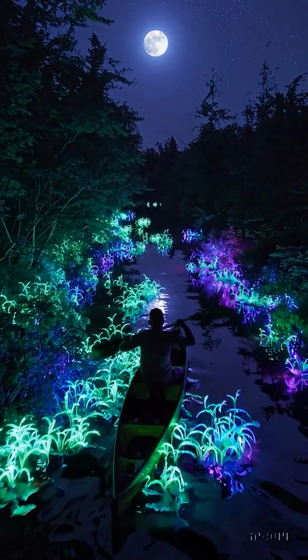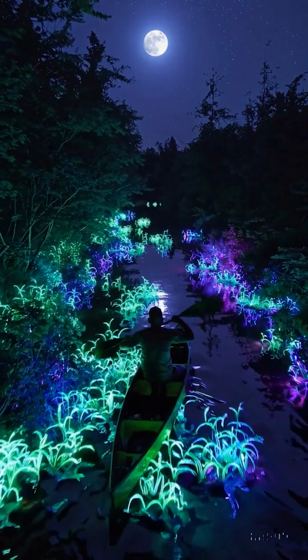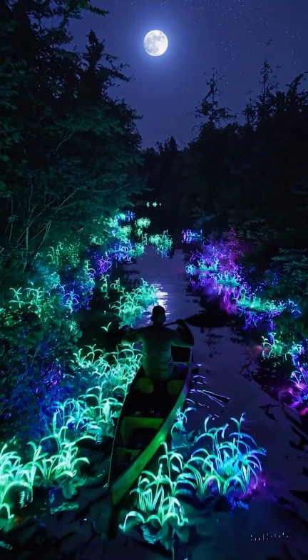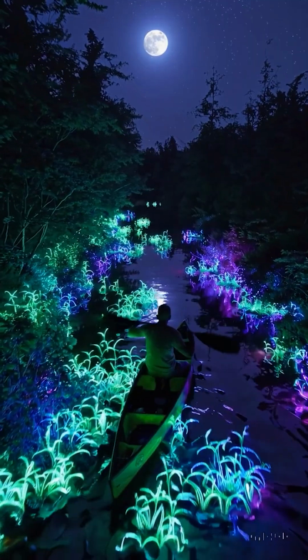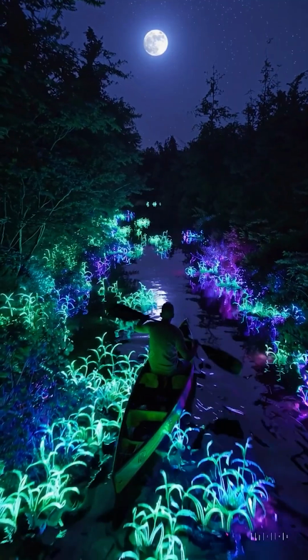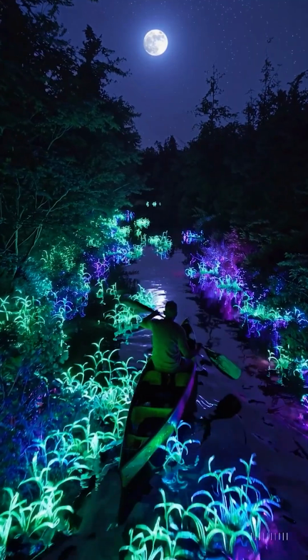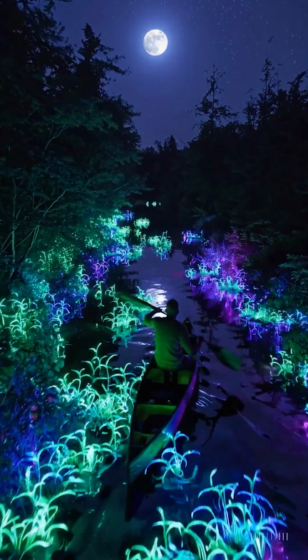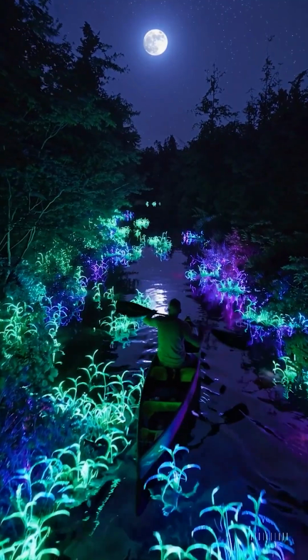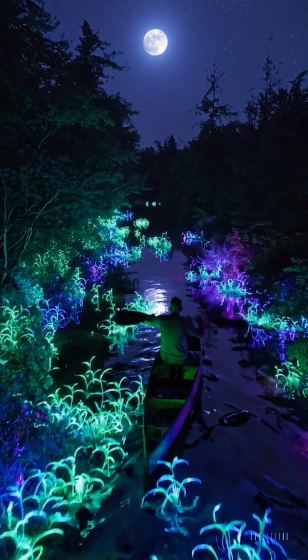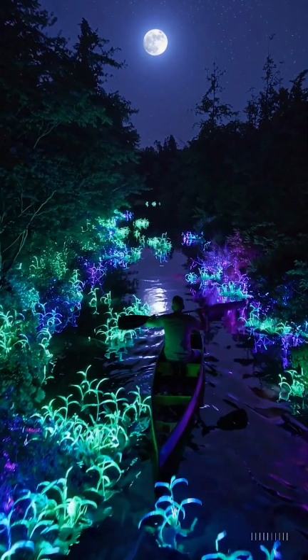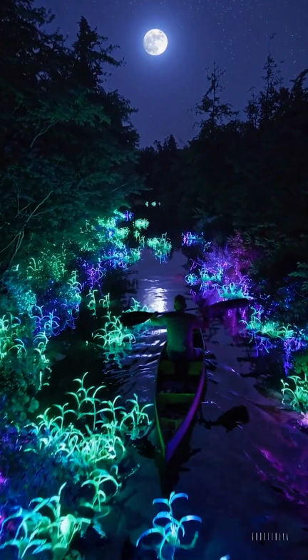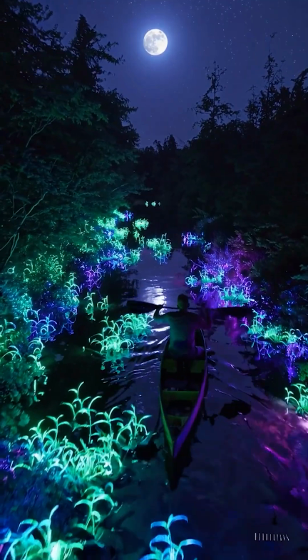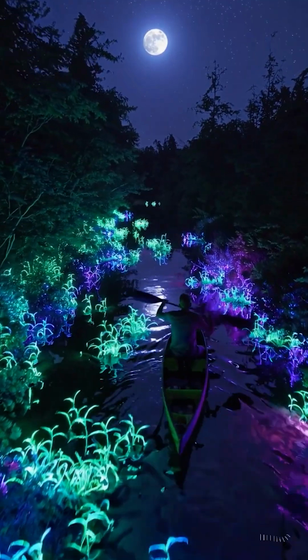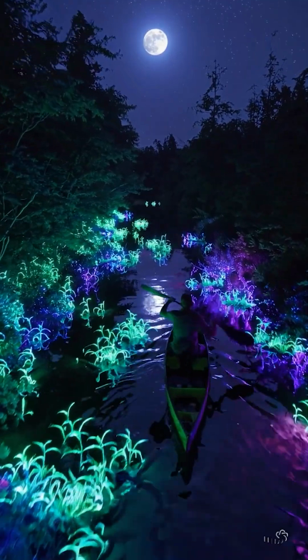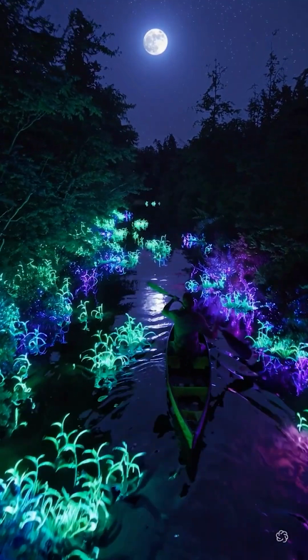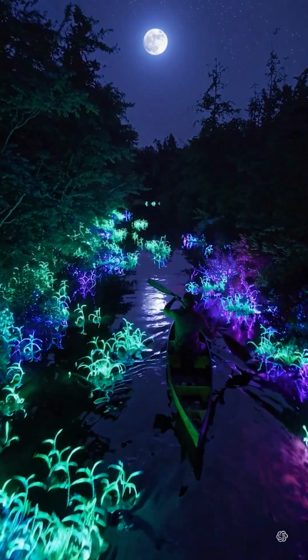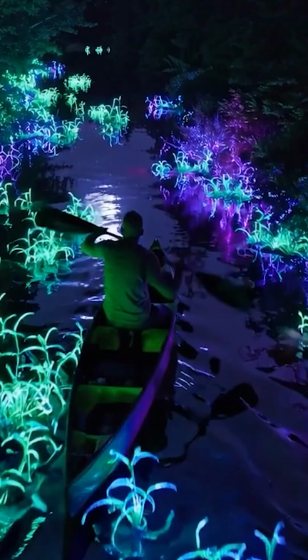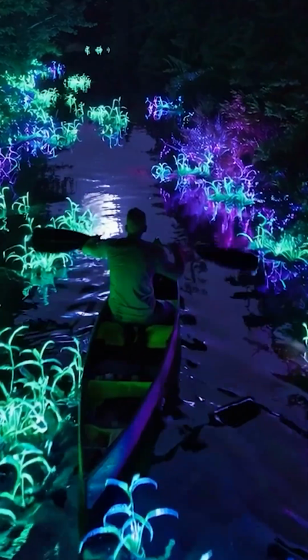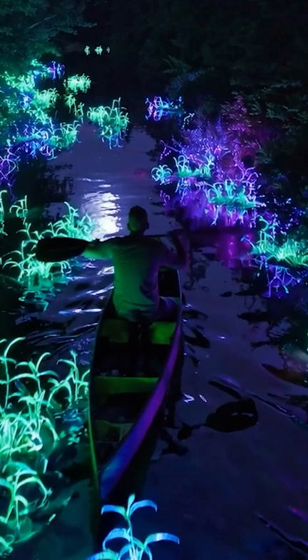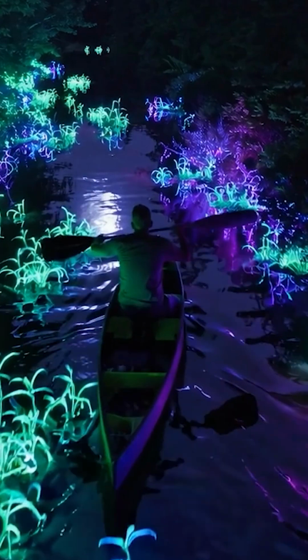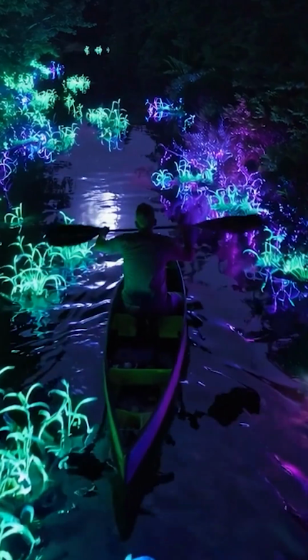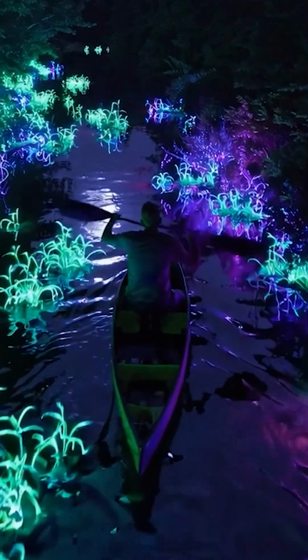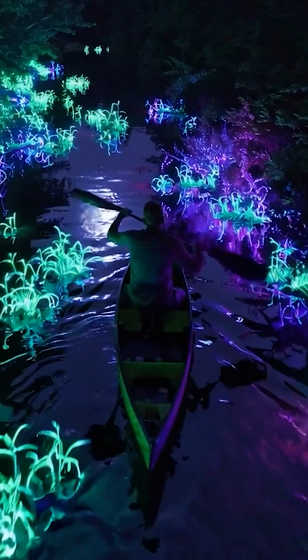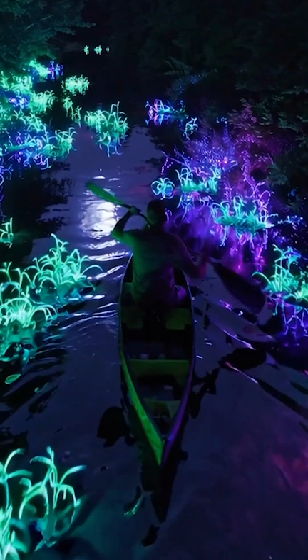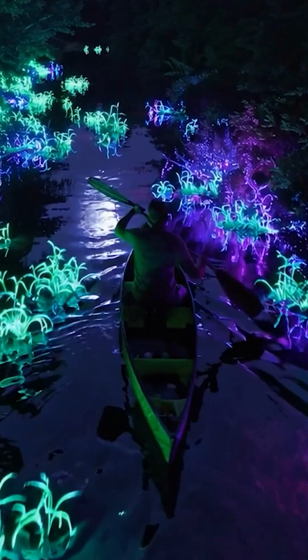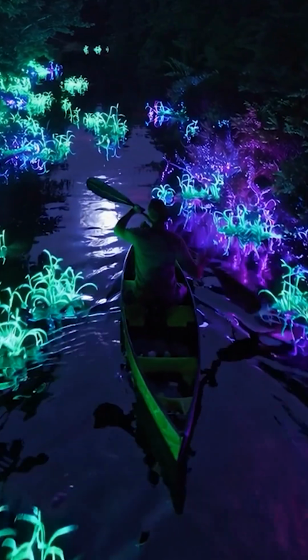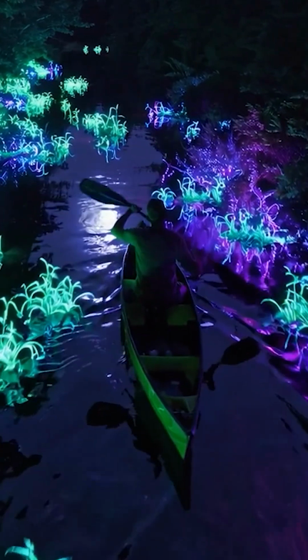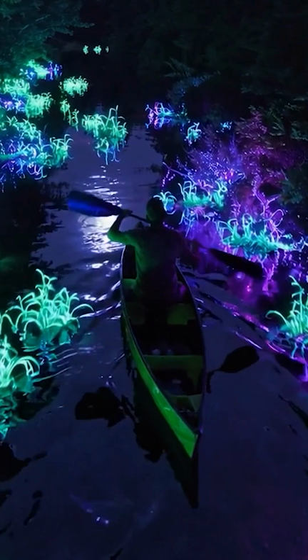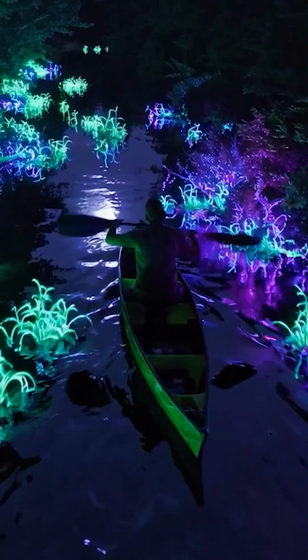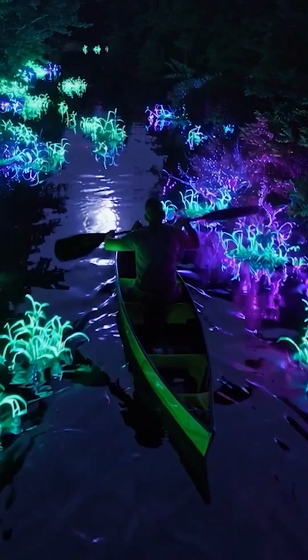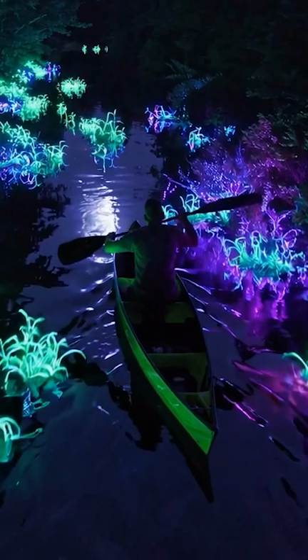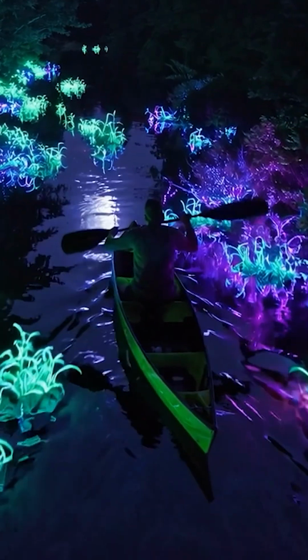And wow, that's pretty impressive — even though we can't see the impacts of the paddles on the water.